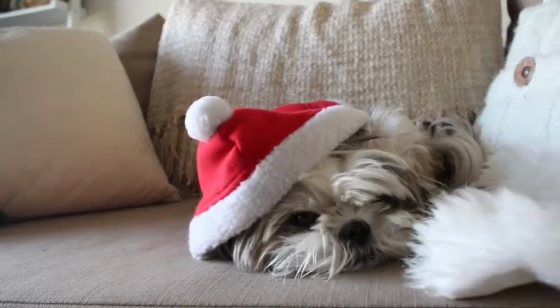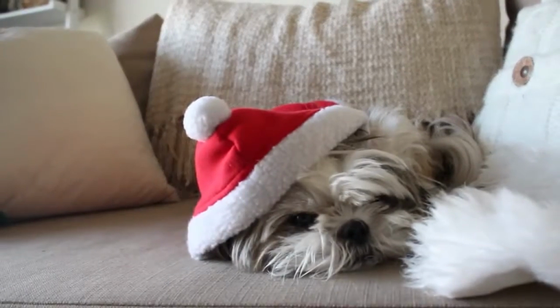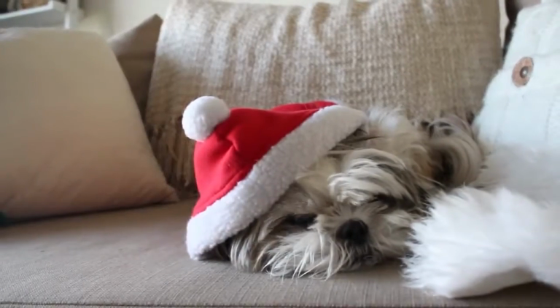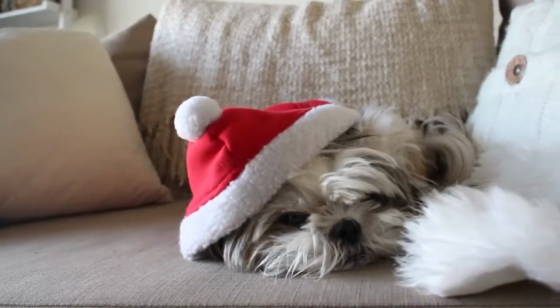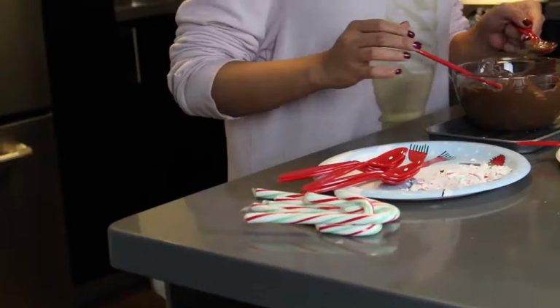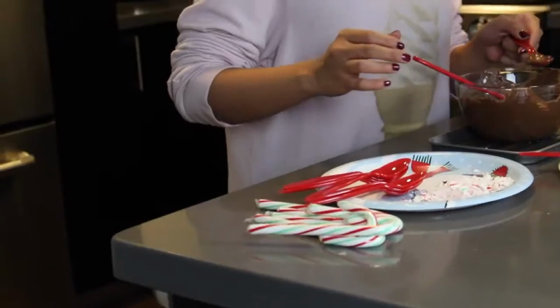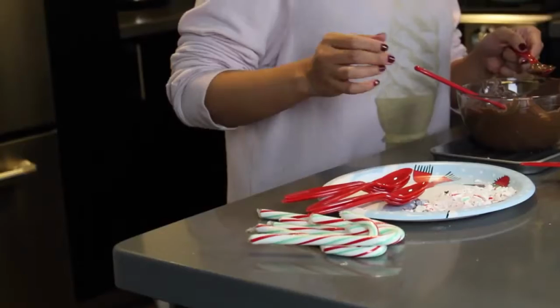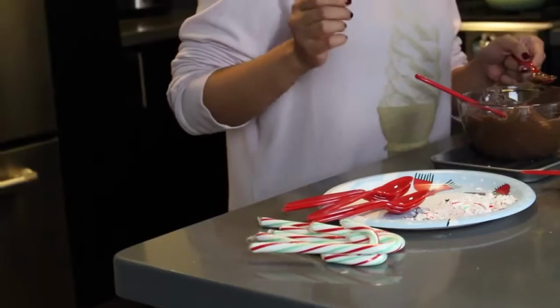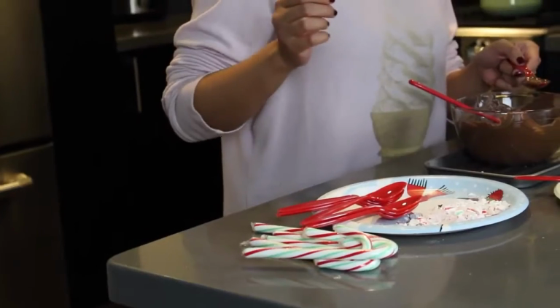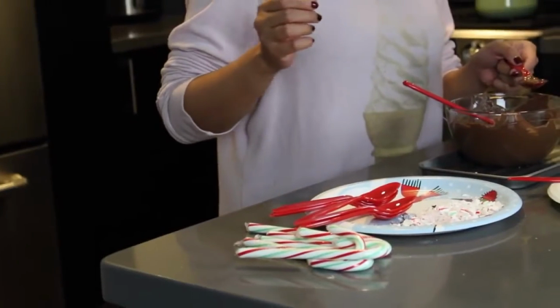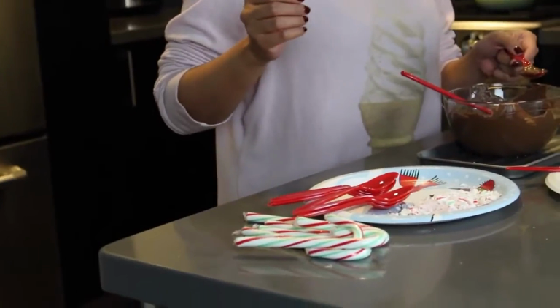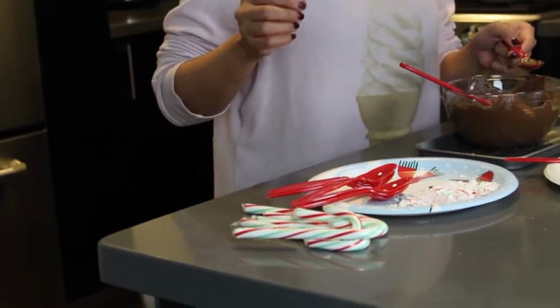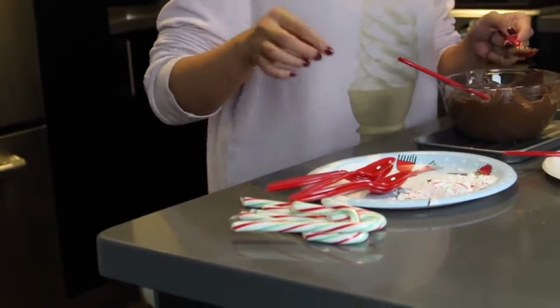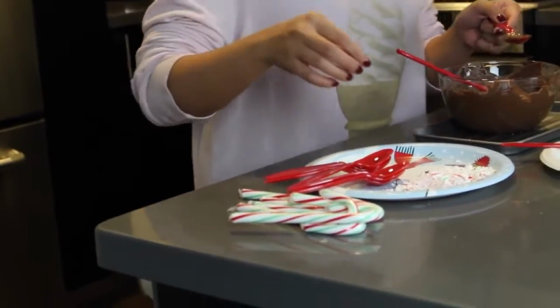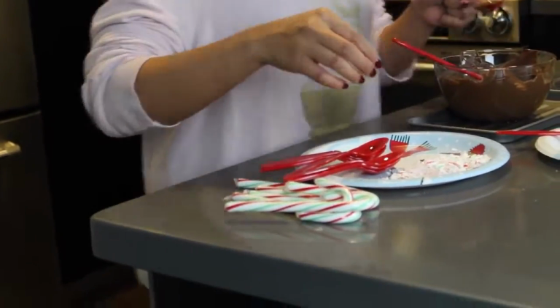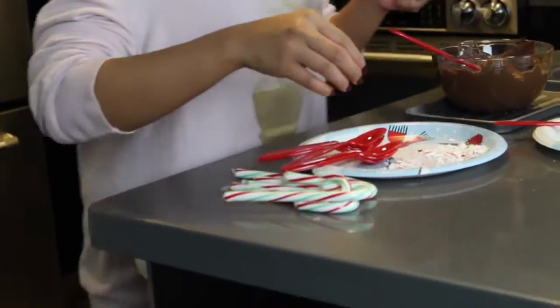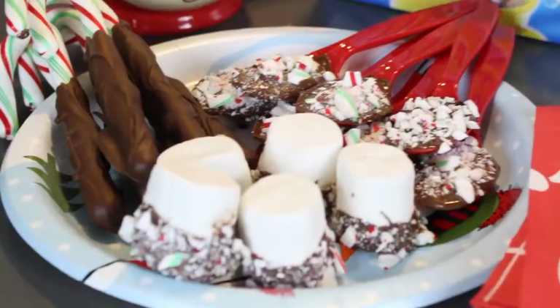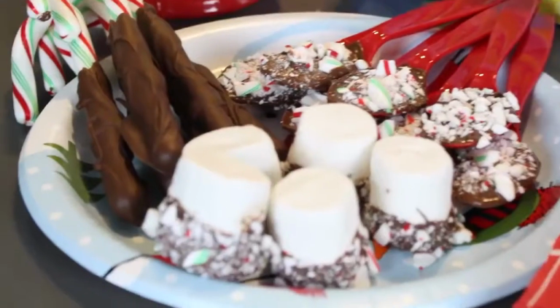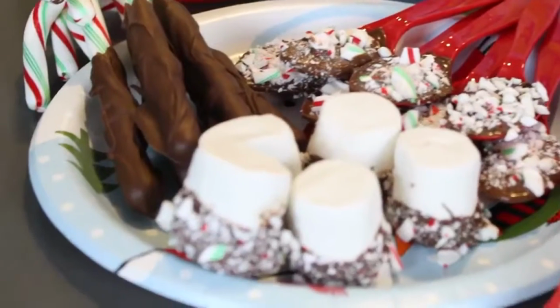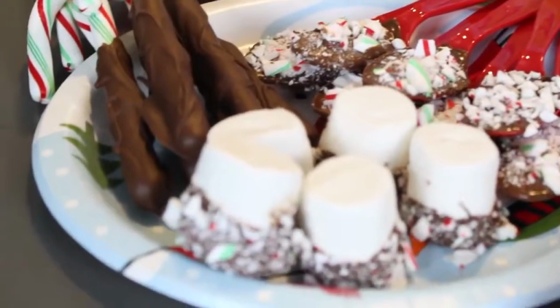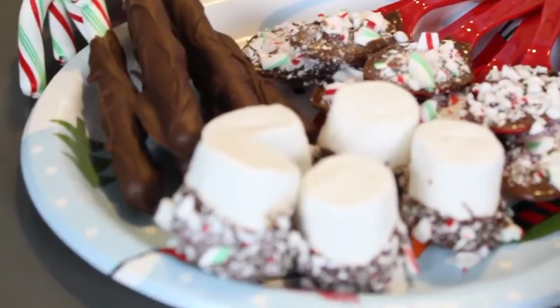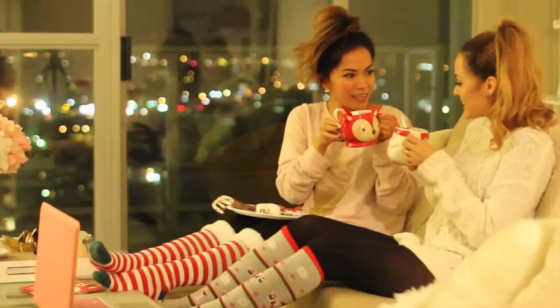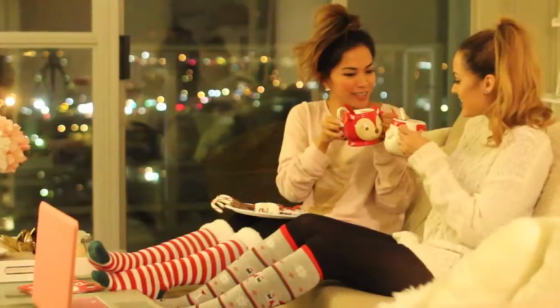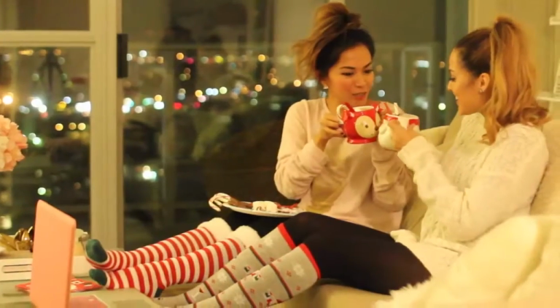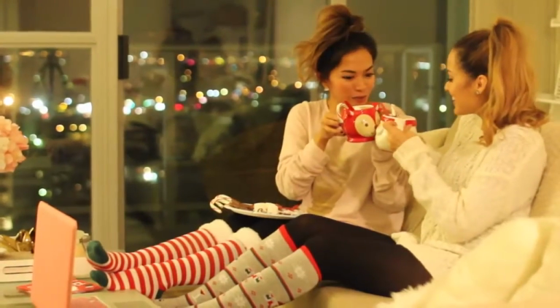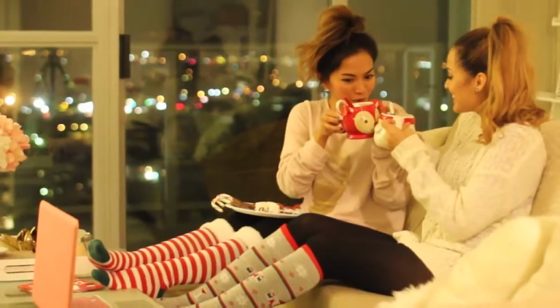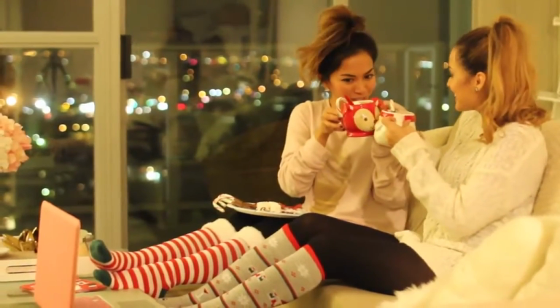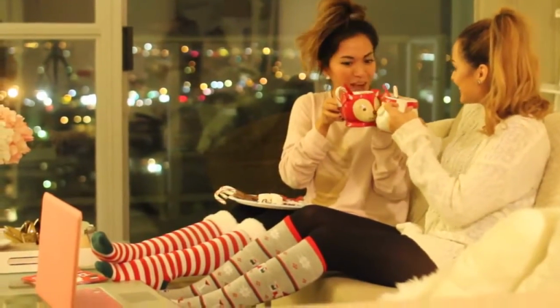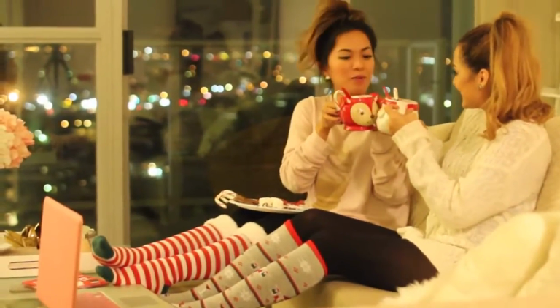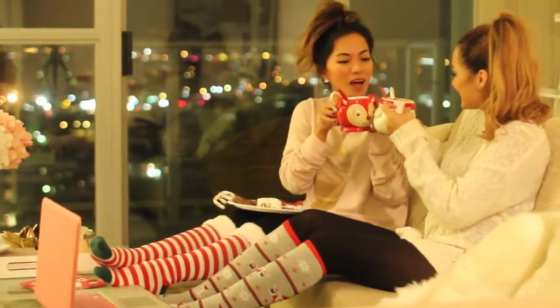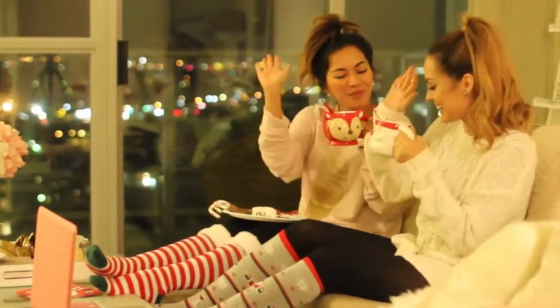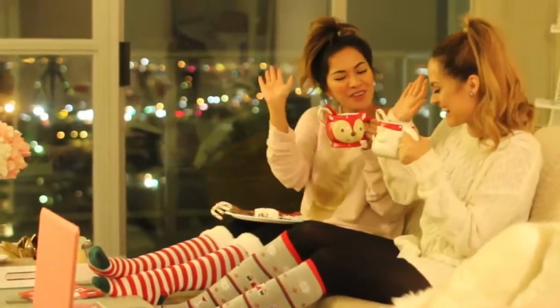Today I headed over to Heart's to make some holiday treats and have a festive girls' night in.